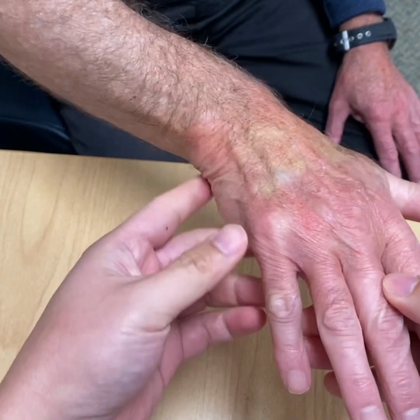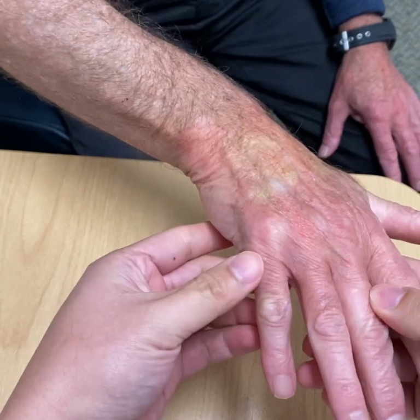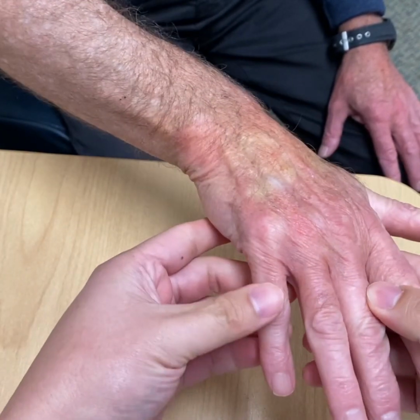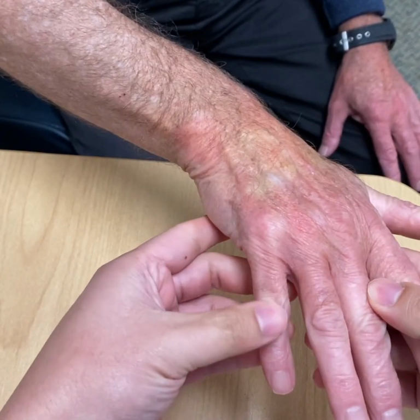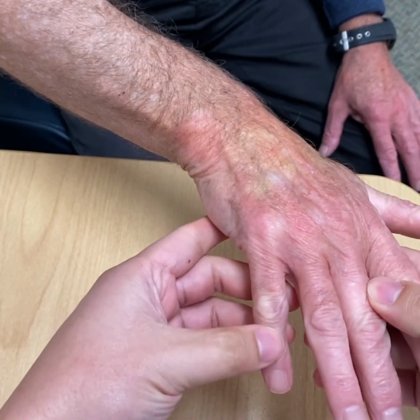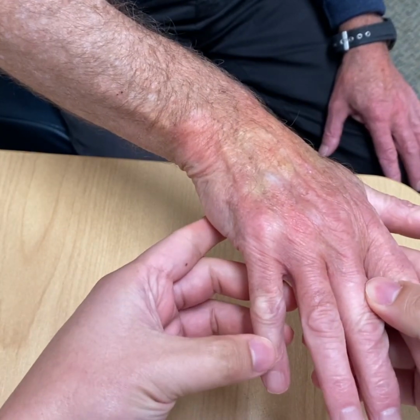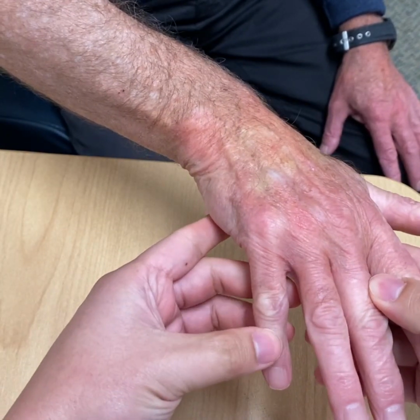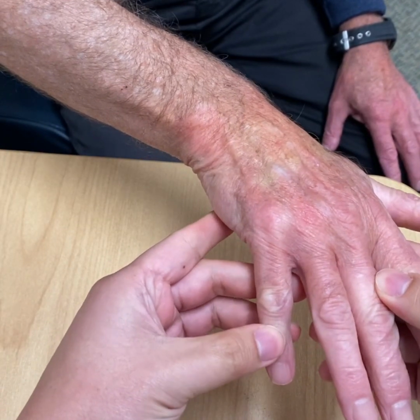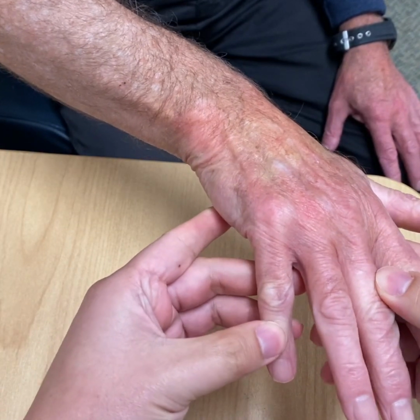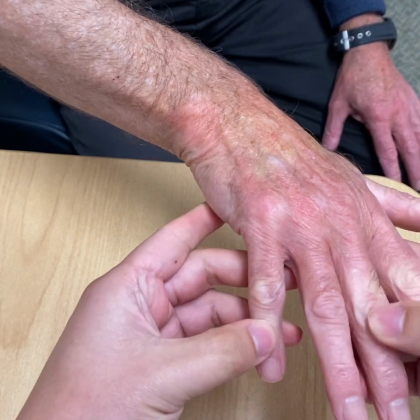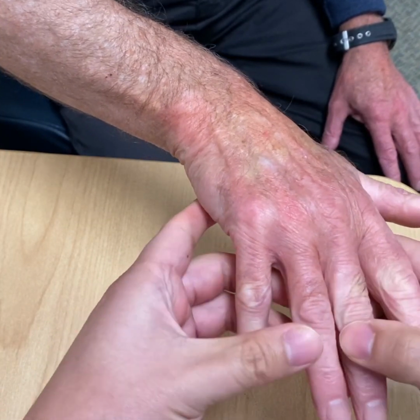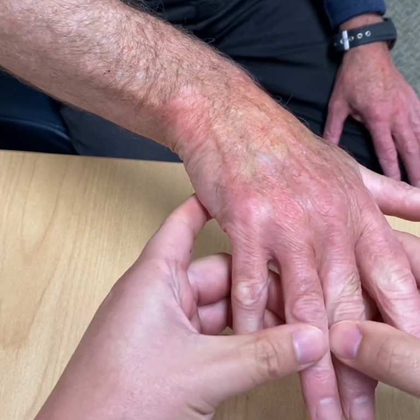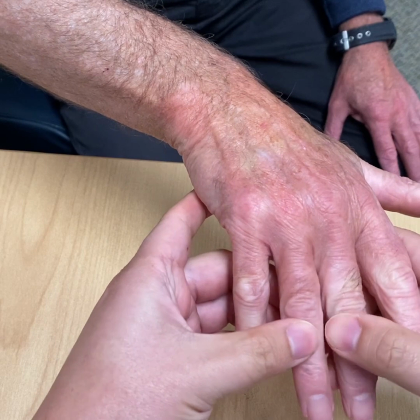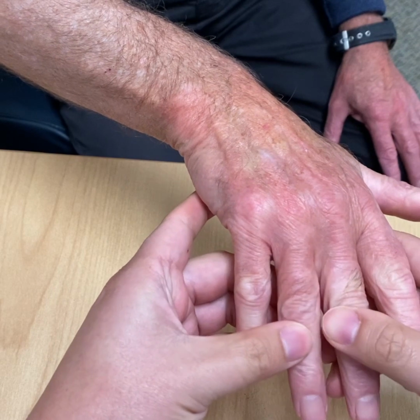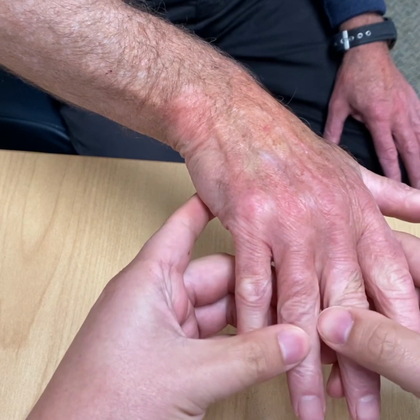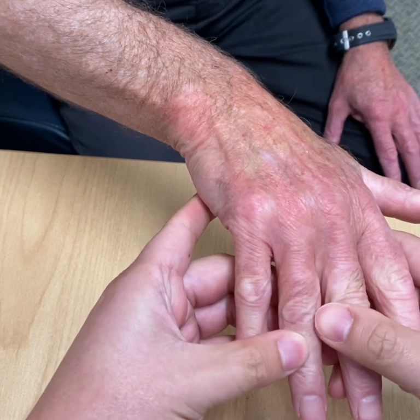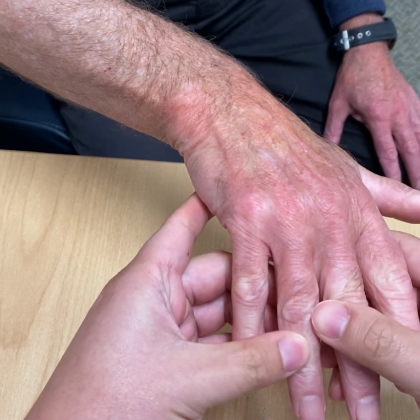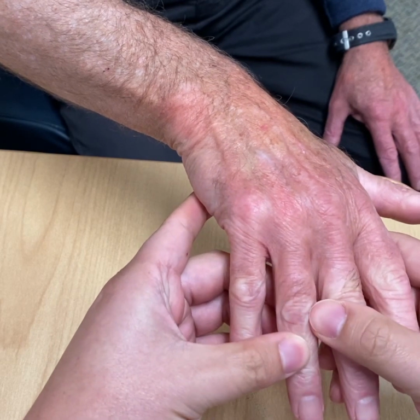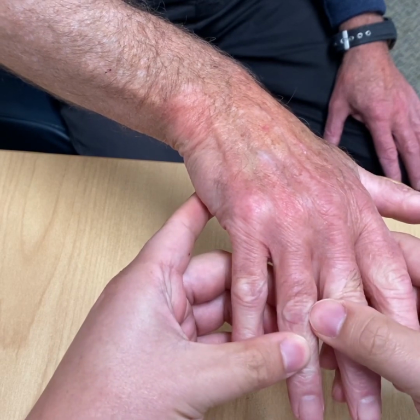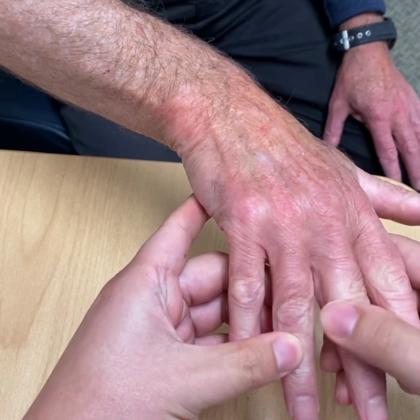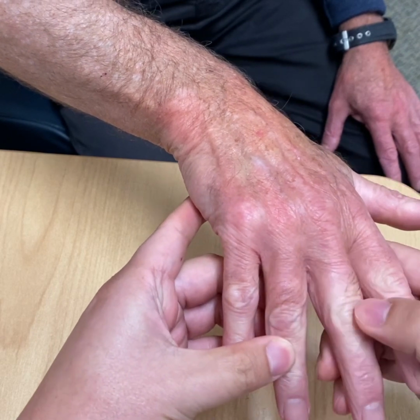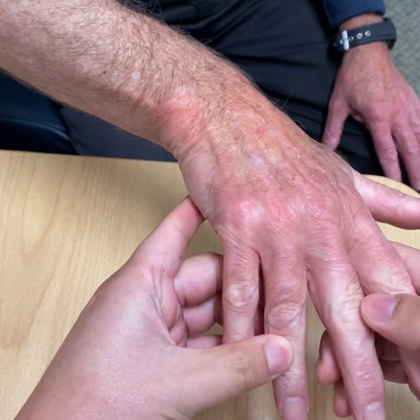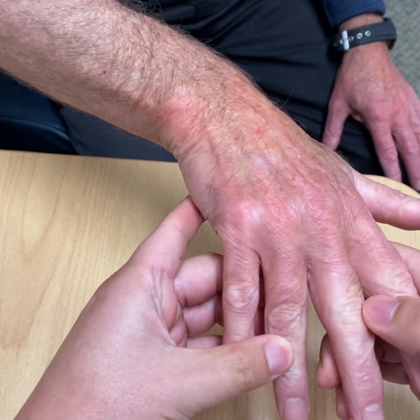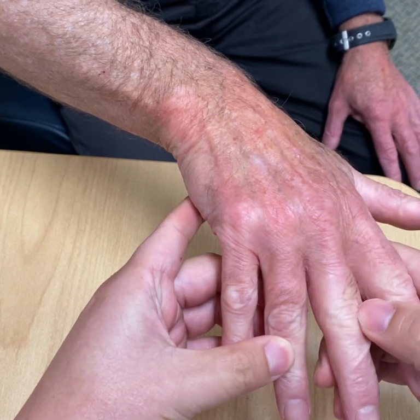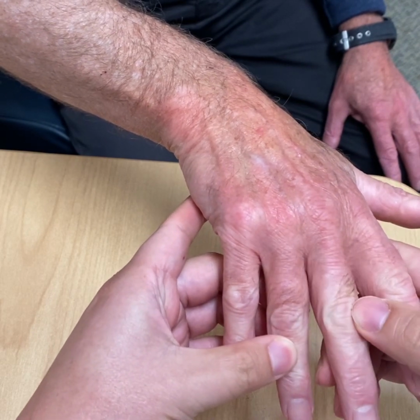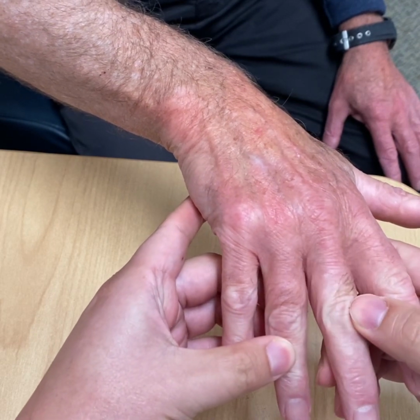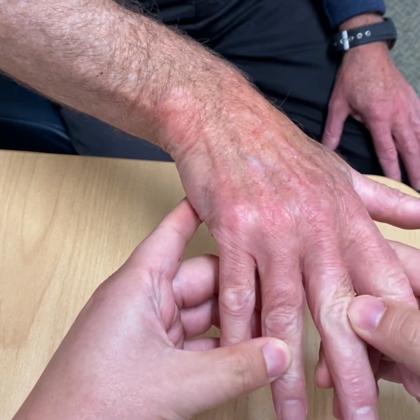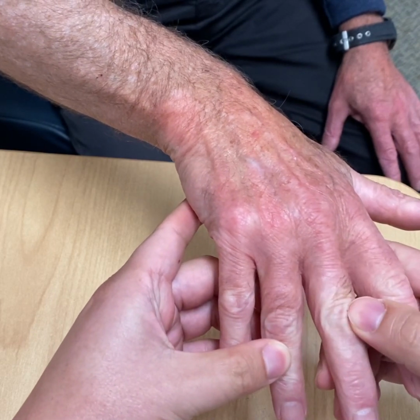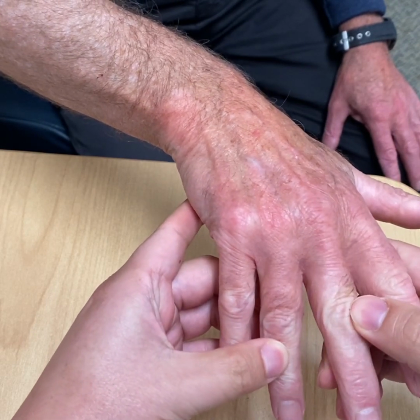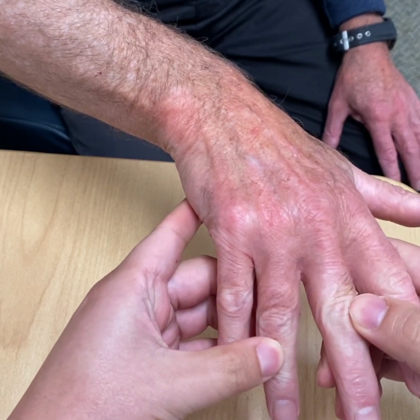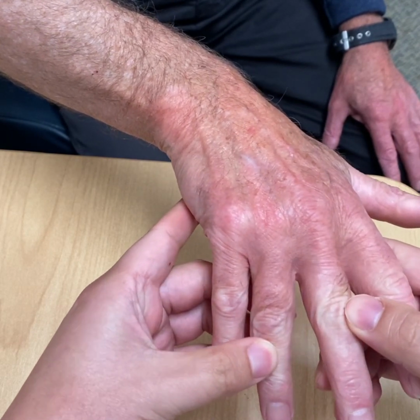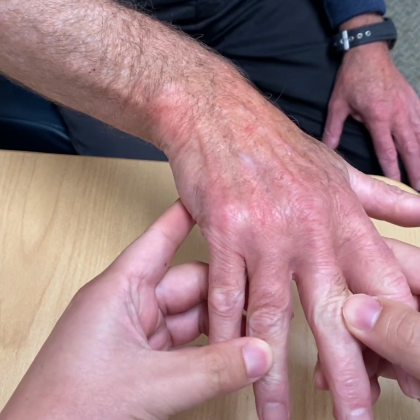Next we check for Garrod's pads at the back of the PIP joint, which are a sign of a more aggressive form of the condition.